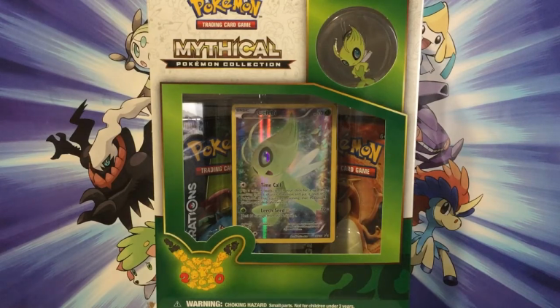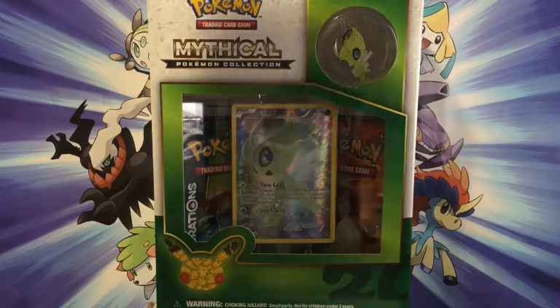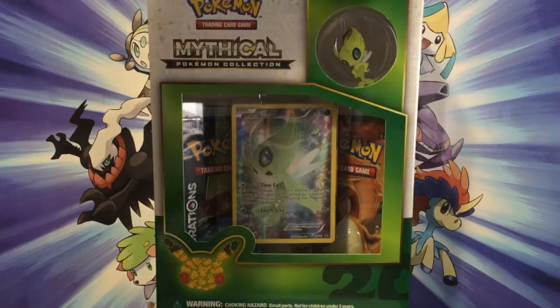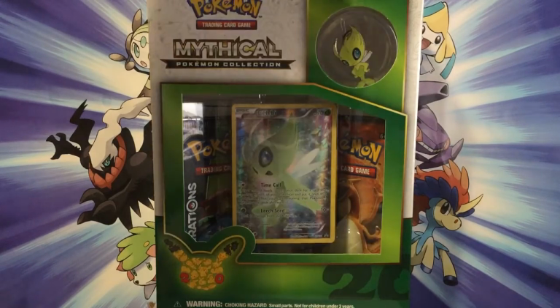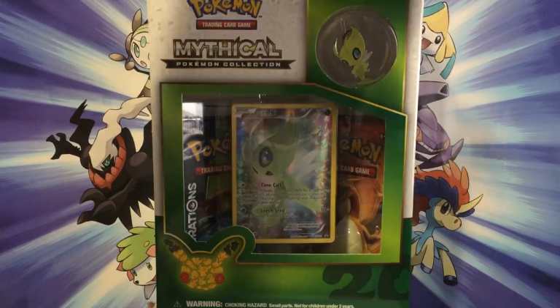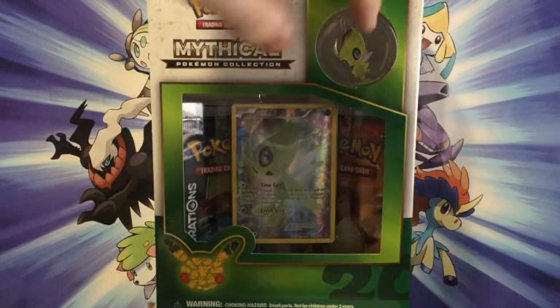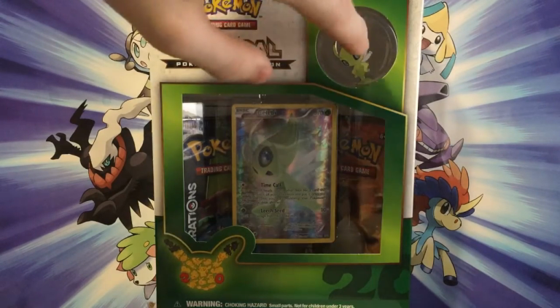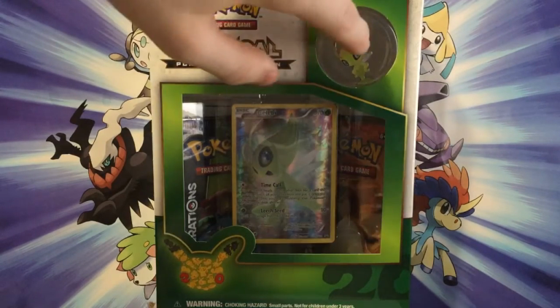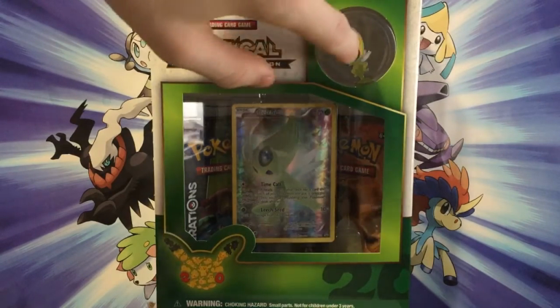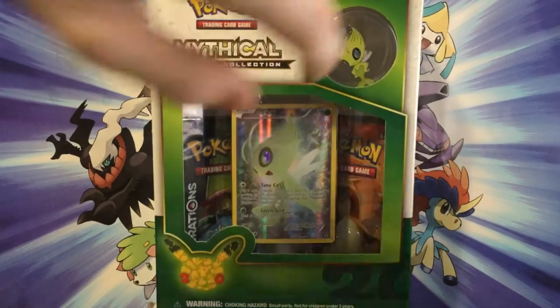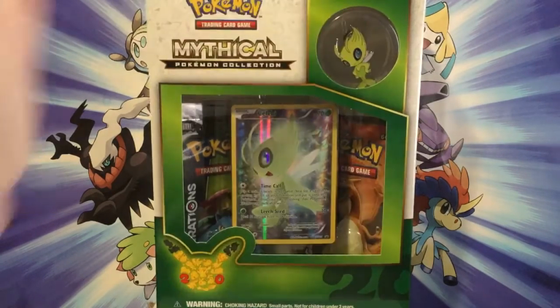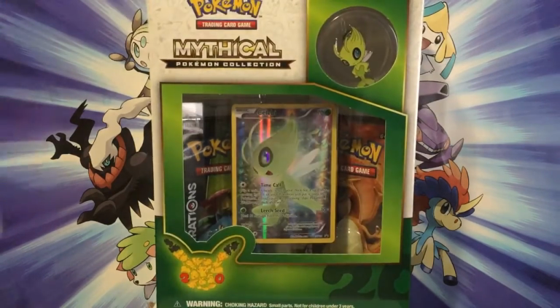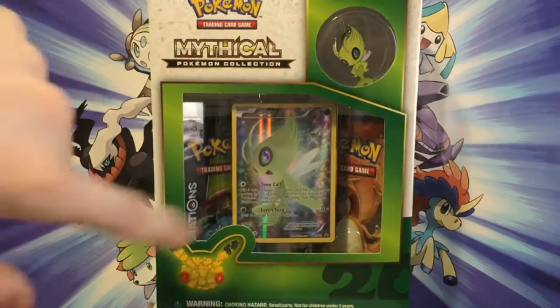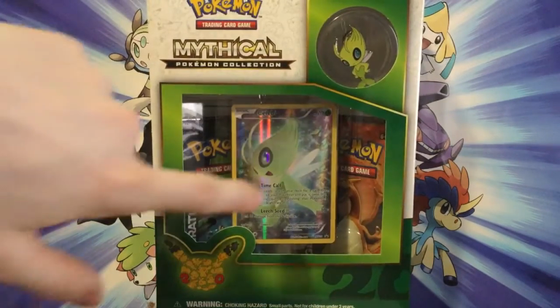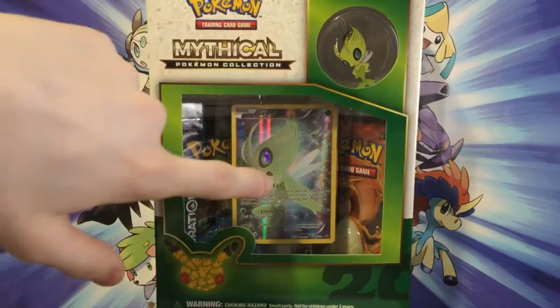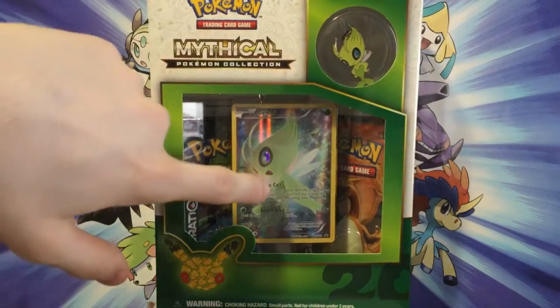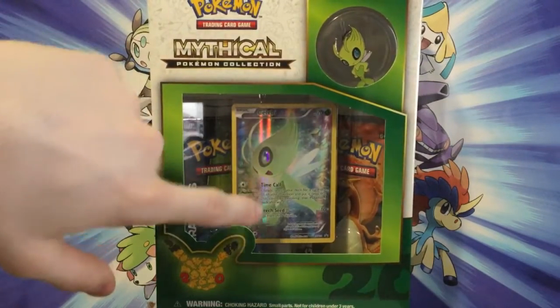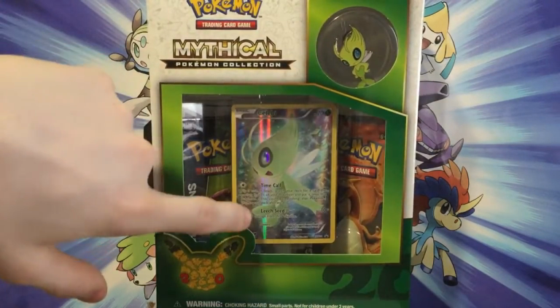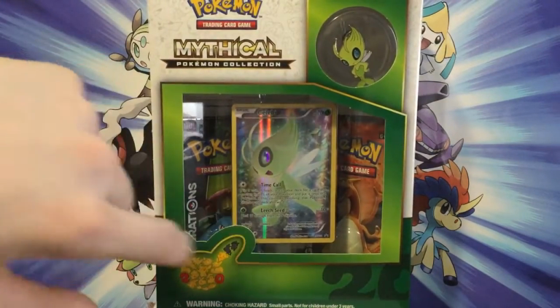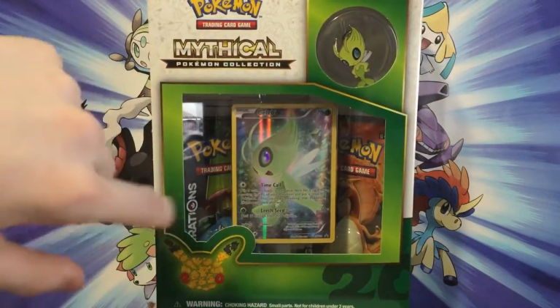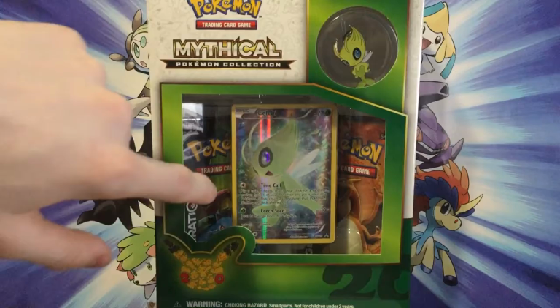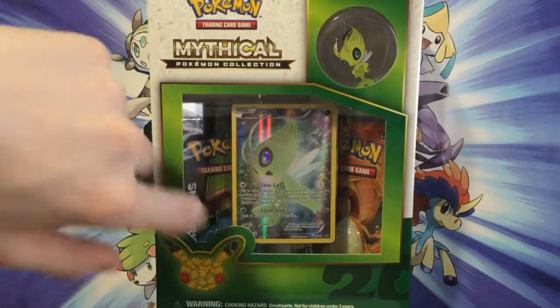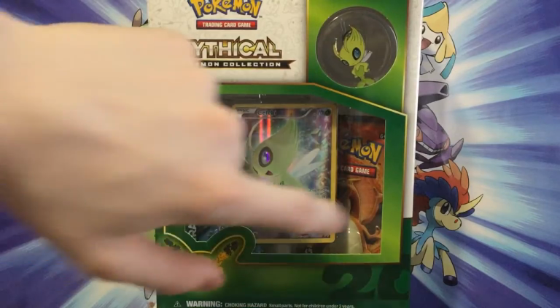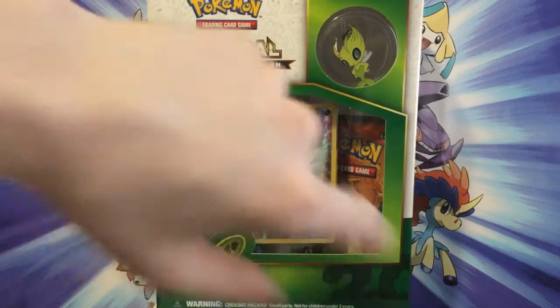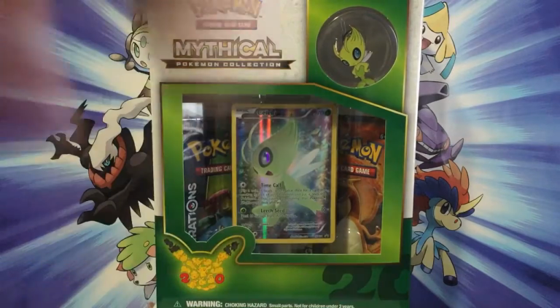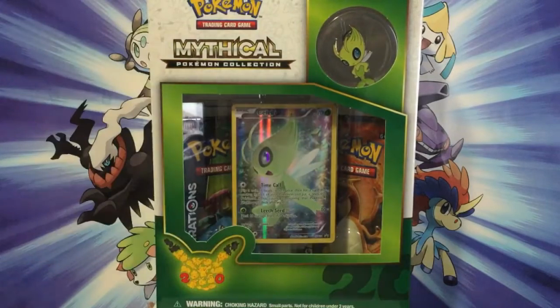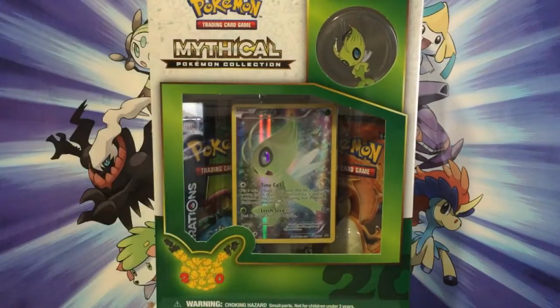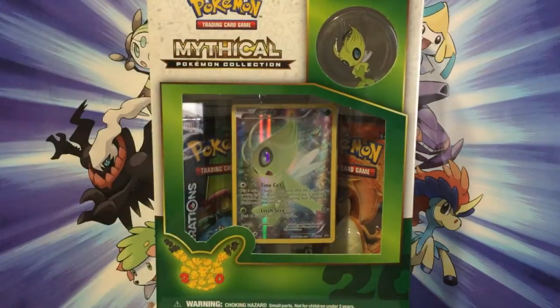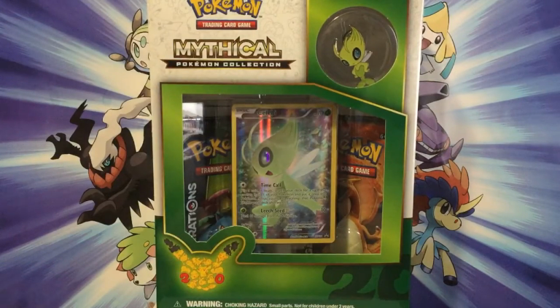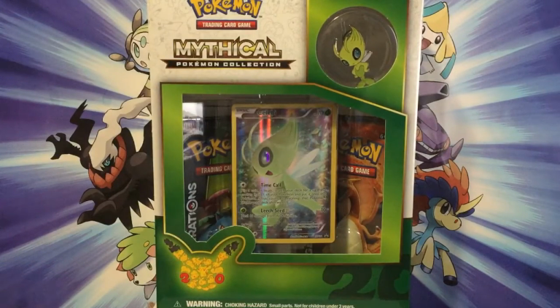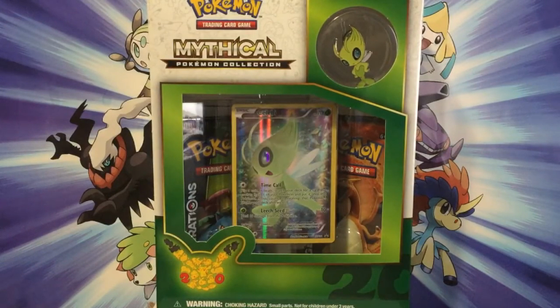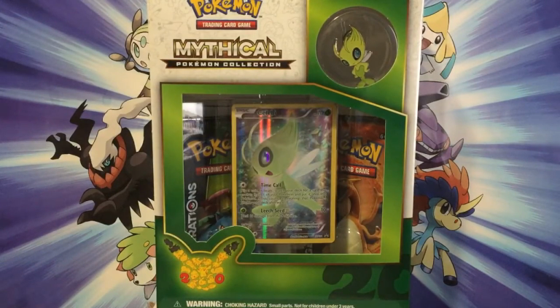So pretty much in this box you get a Celebi pin, a Celebi card, and two Generations booster packs.